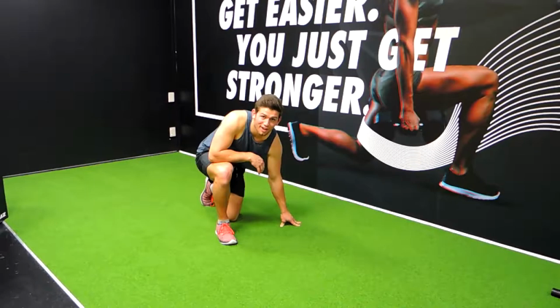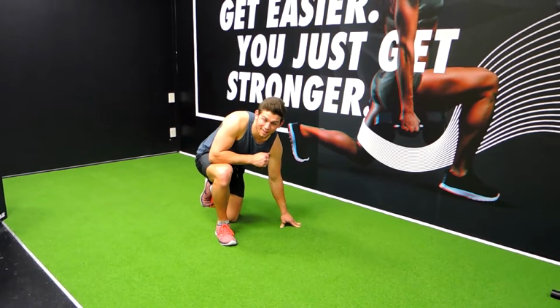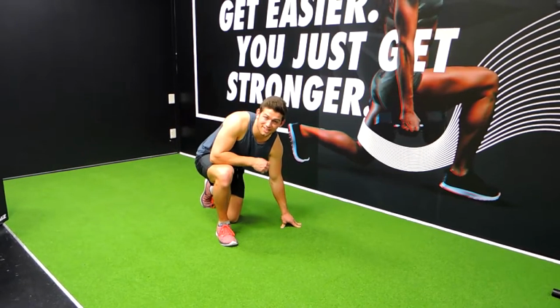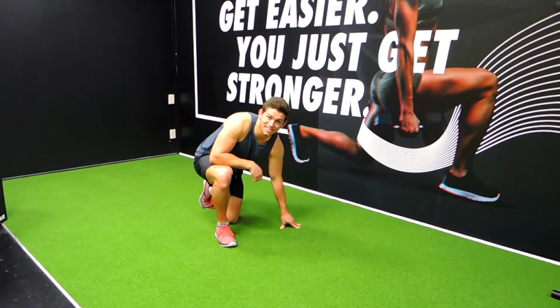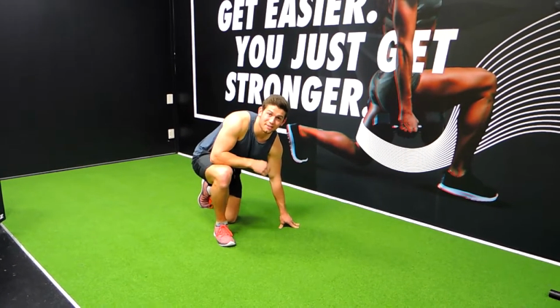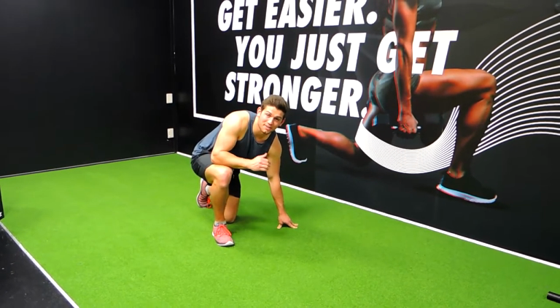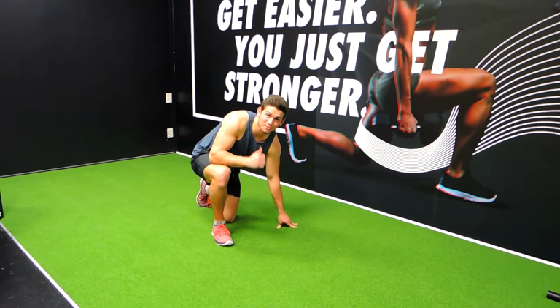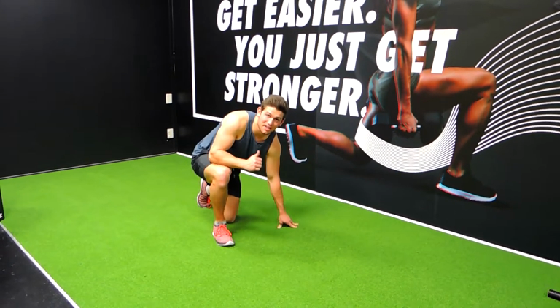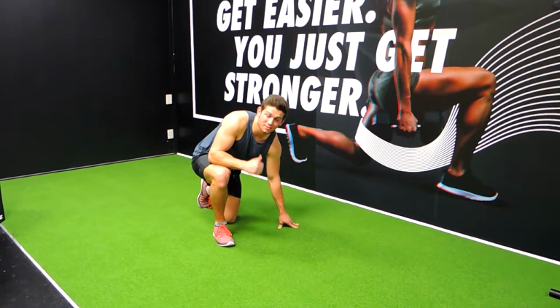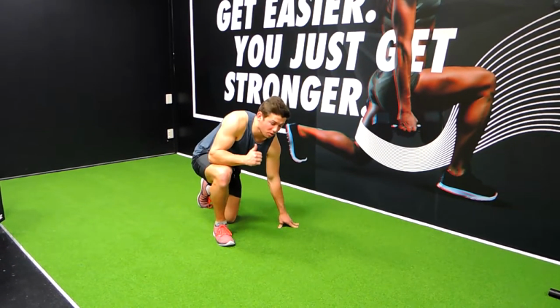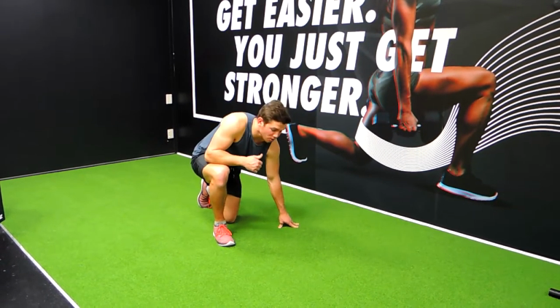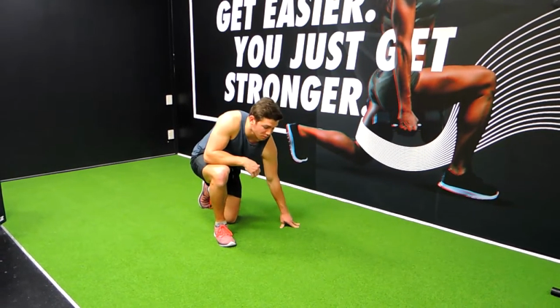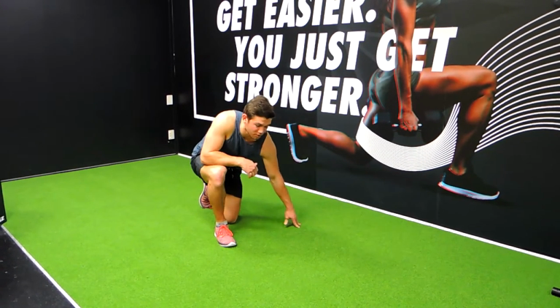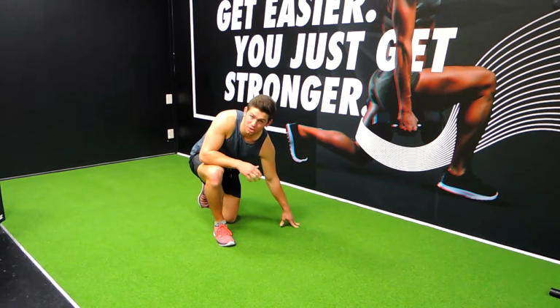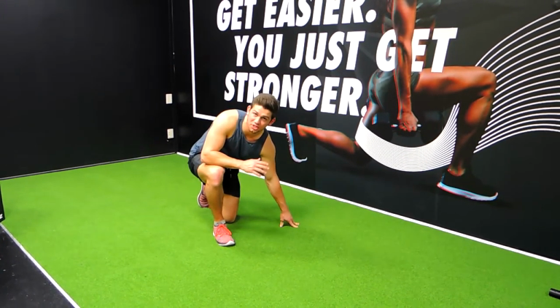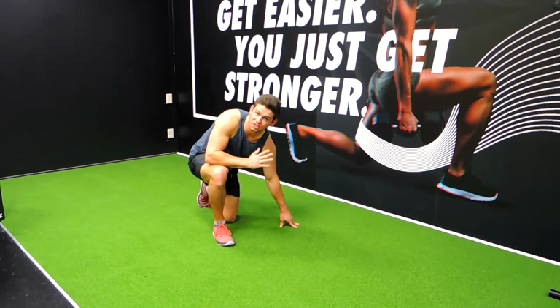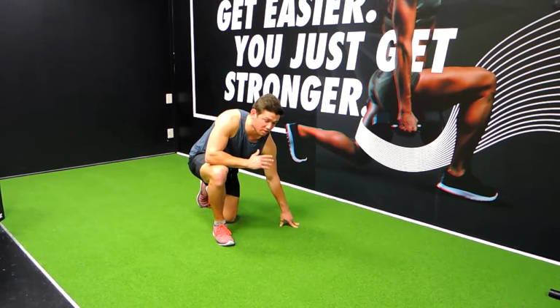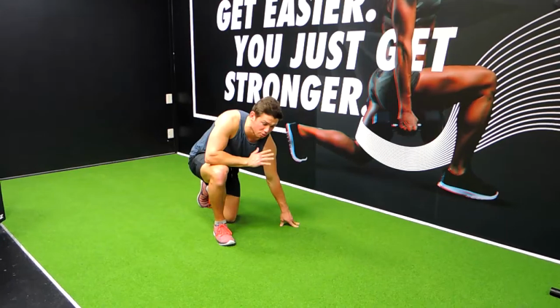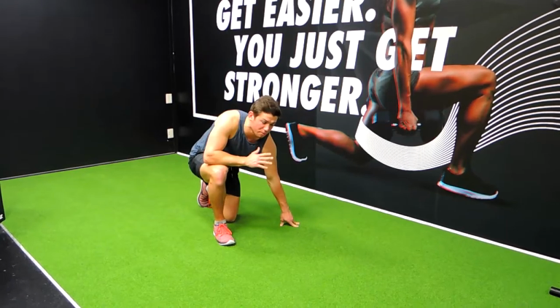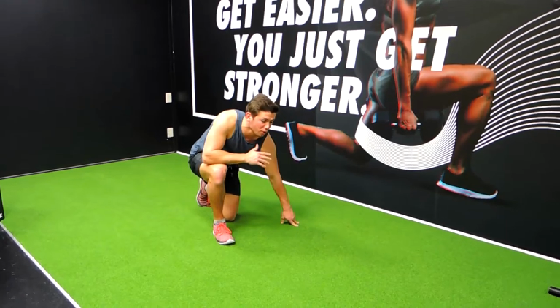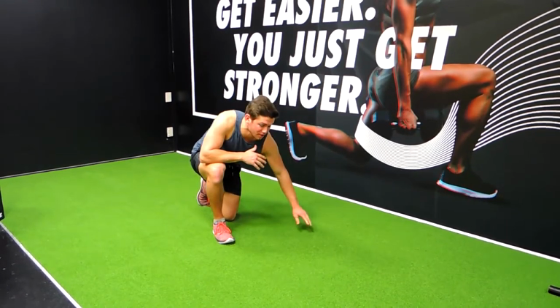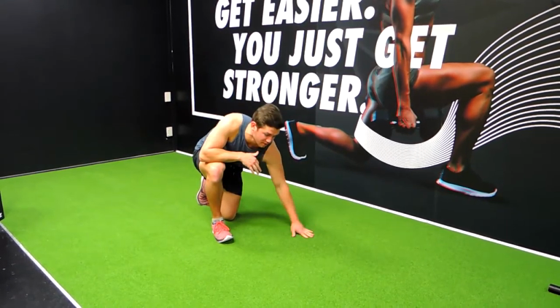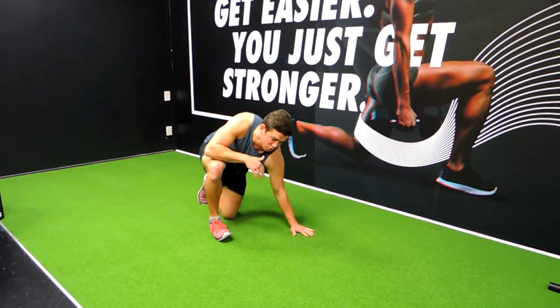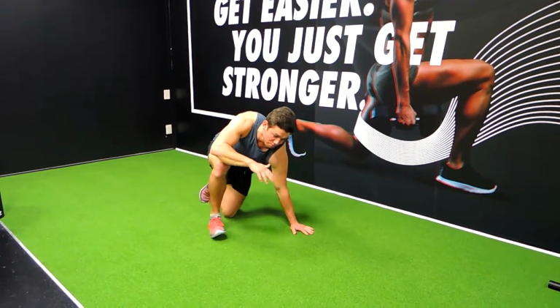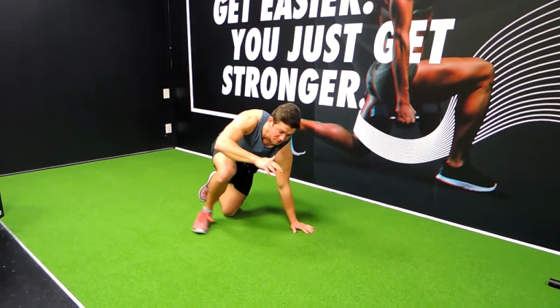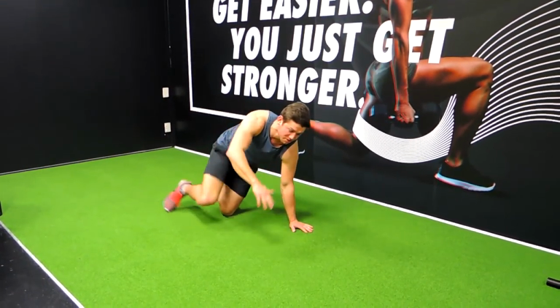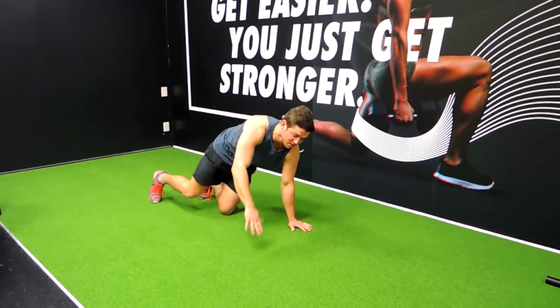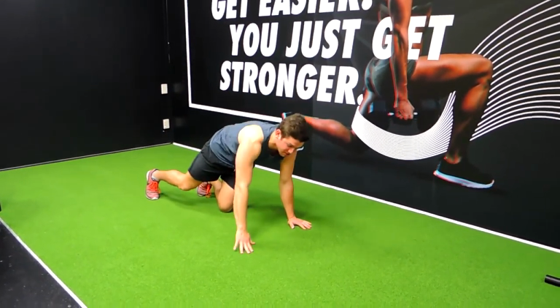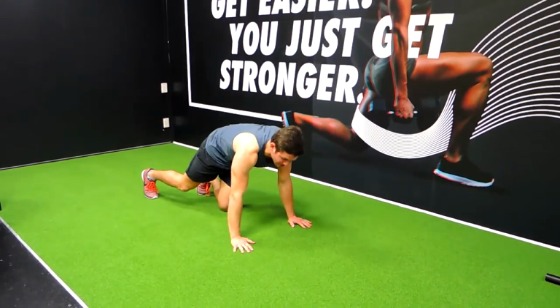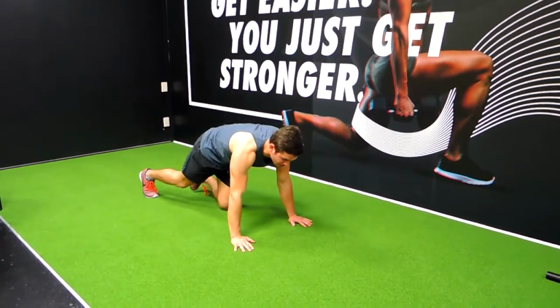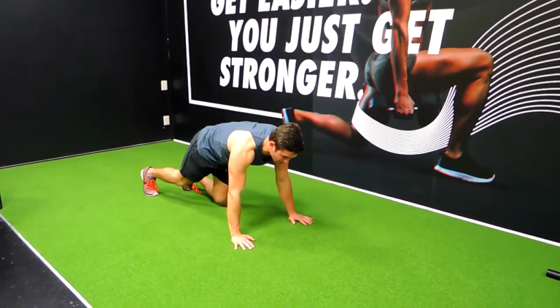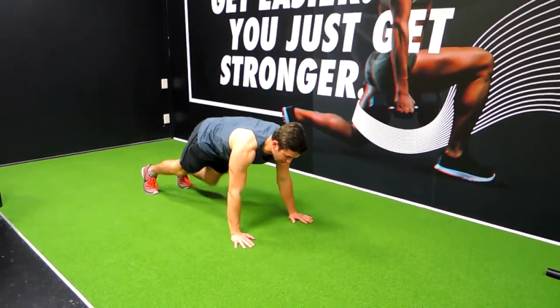All right guys, these are the press-up stance prone hold. So what I want you to do is it's just like normal prone hold, except during a press-up stance as said.